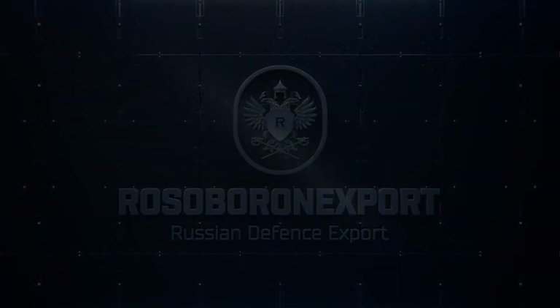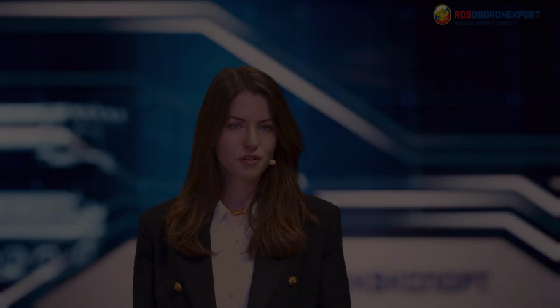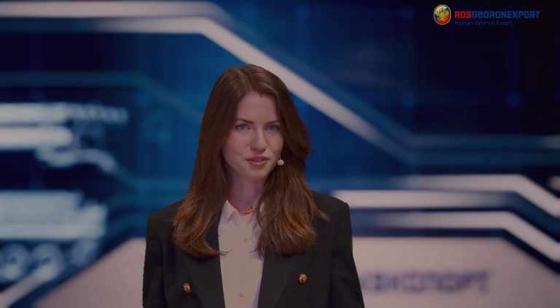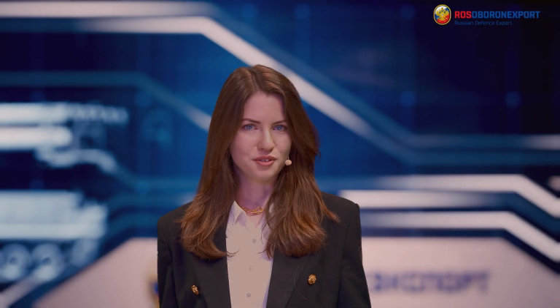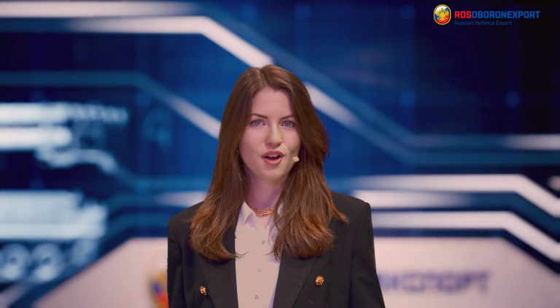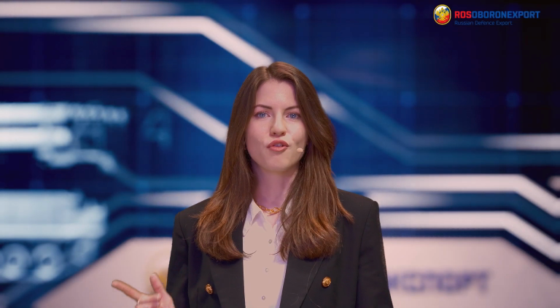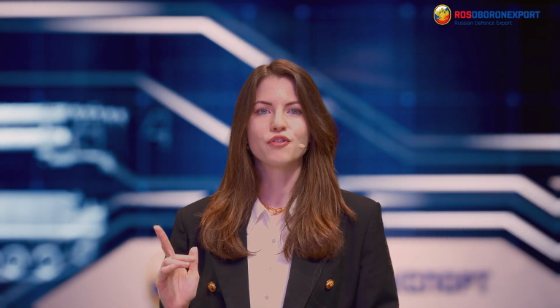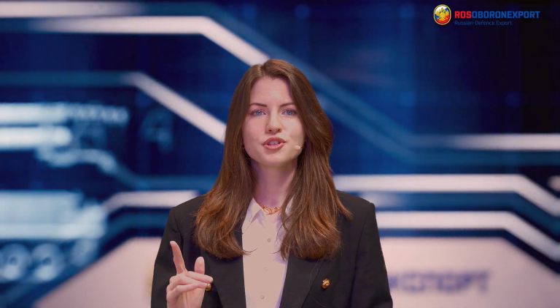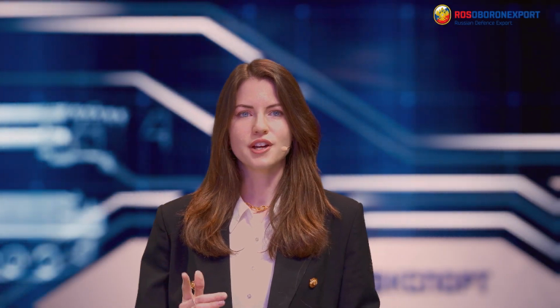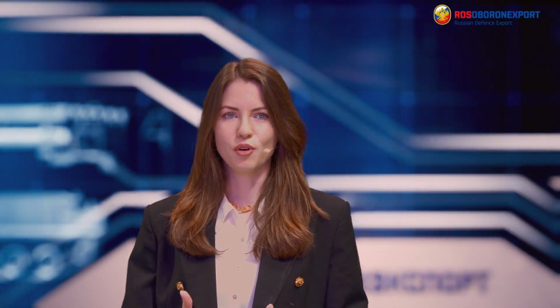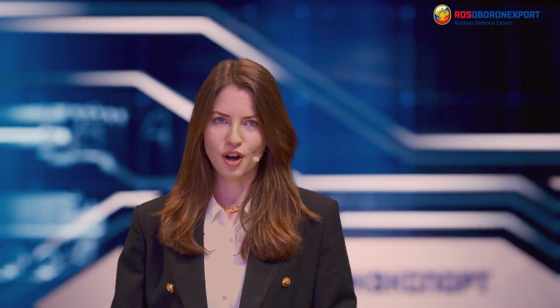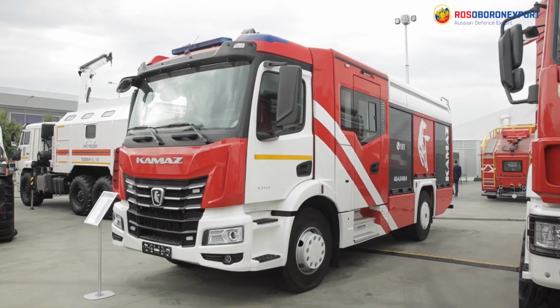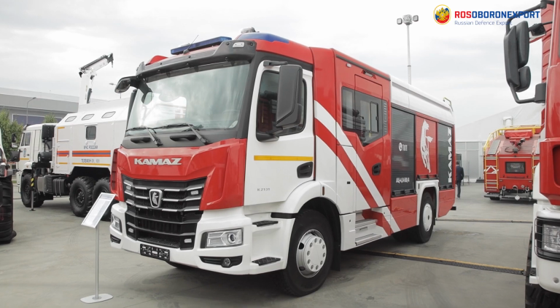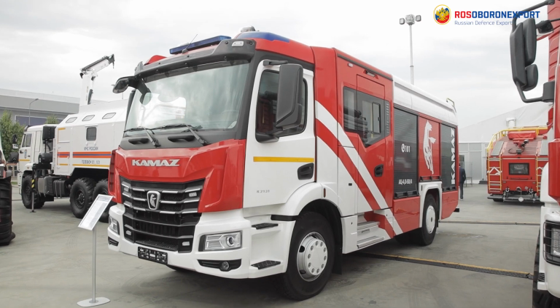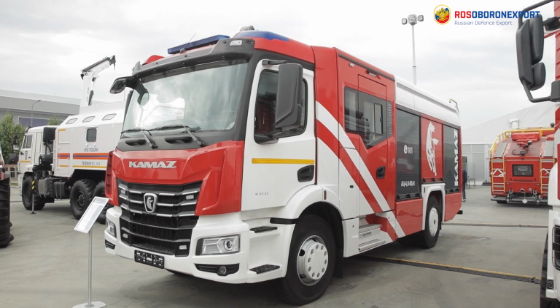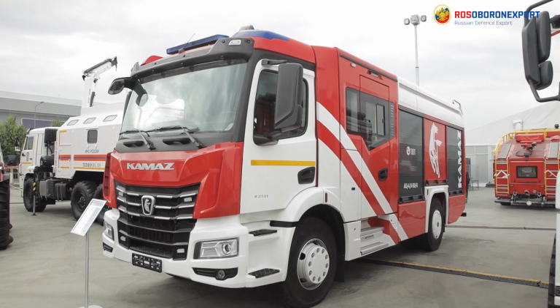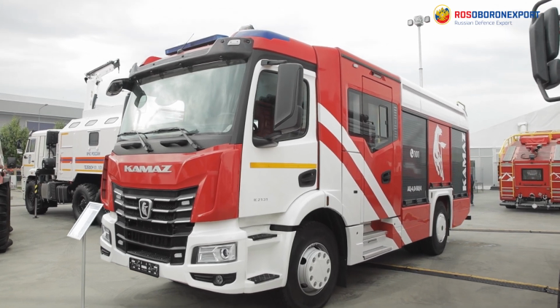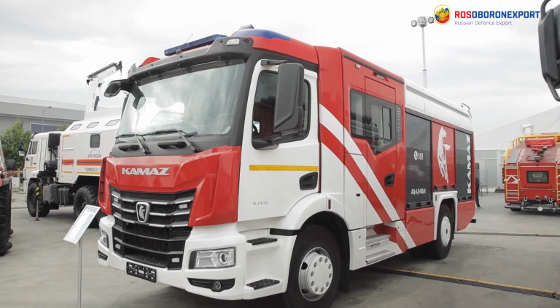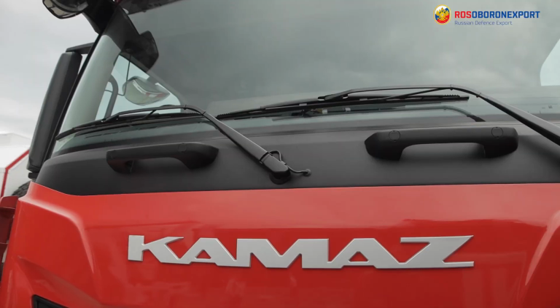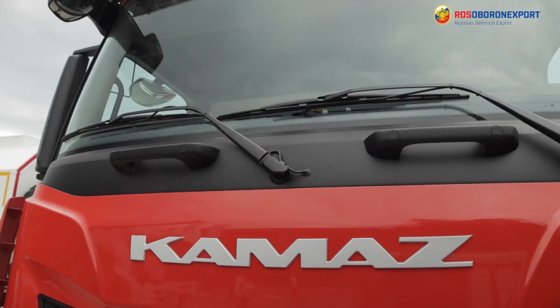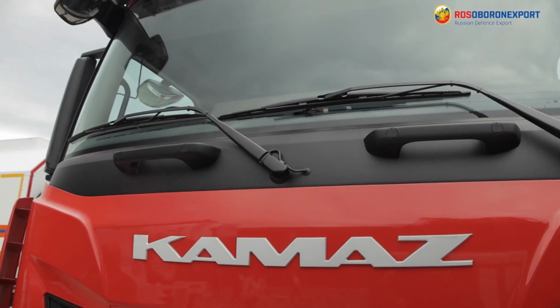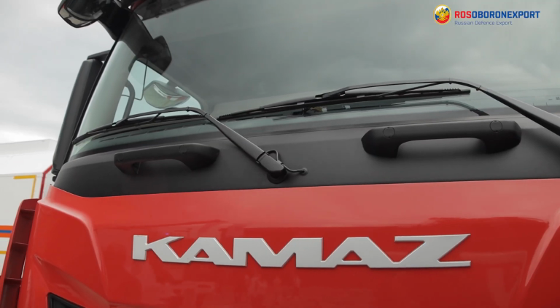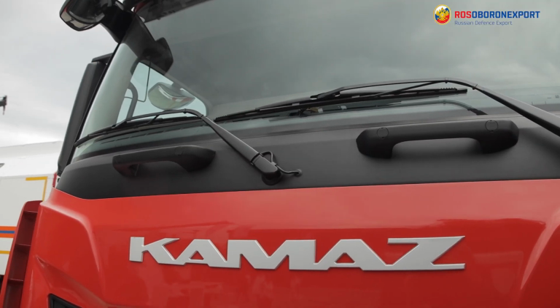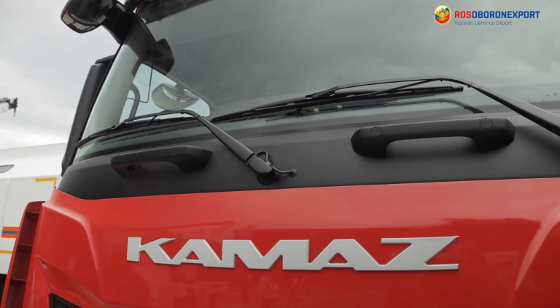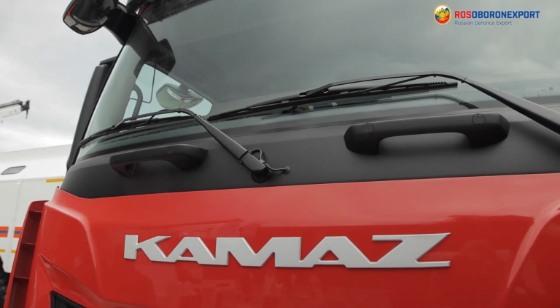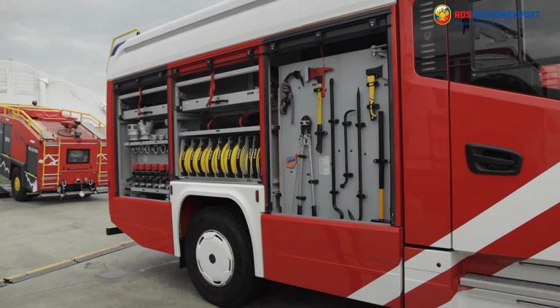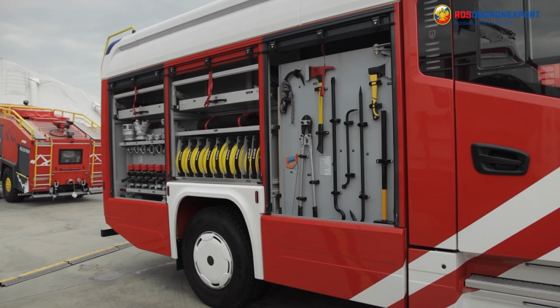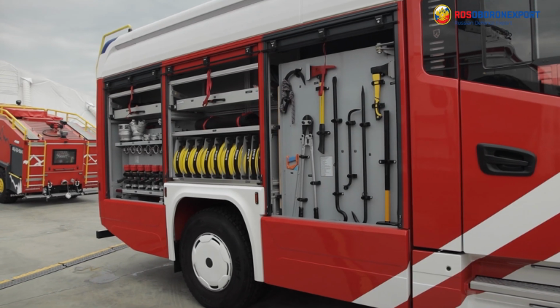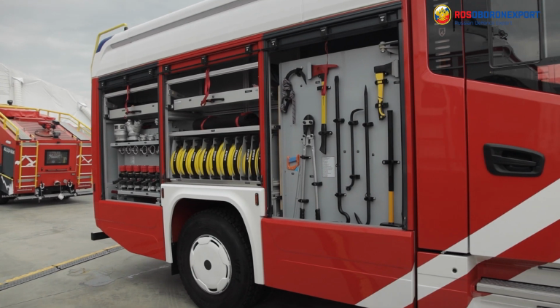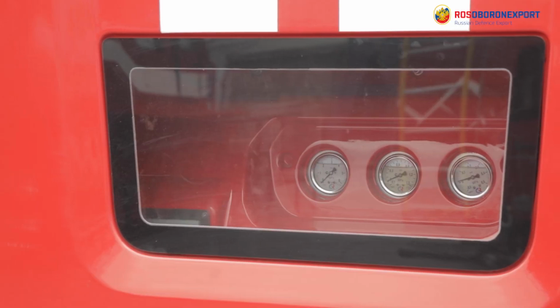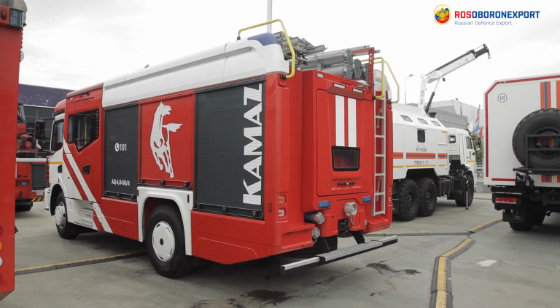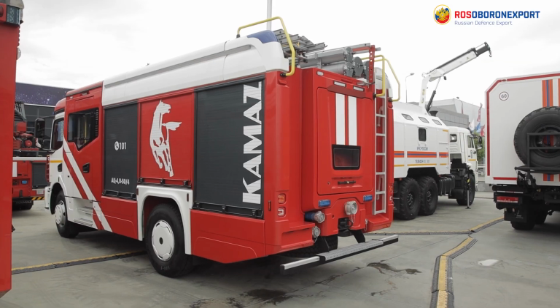Good afternoon! For the first time on our channel, we would like to present you the most advanced models of firefighting vehicles.